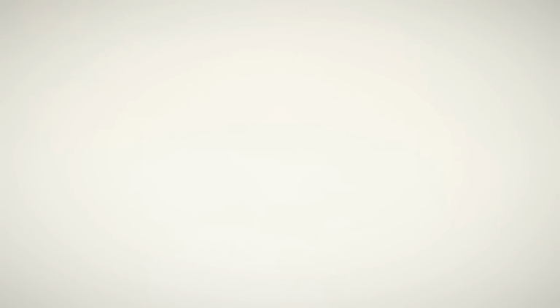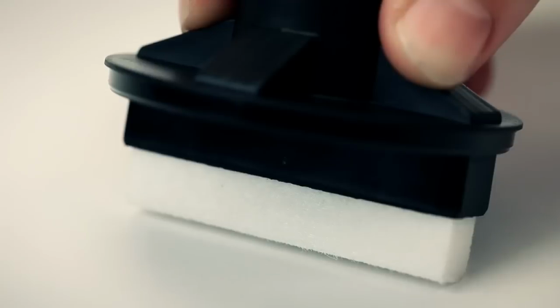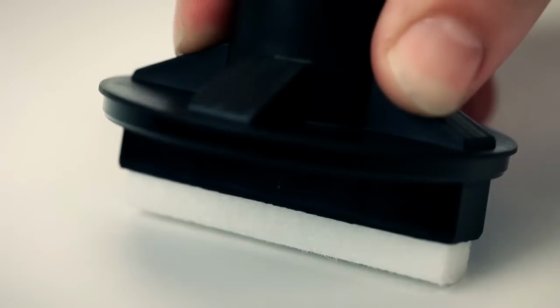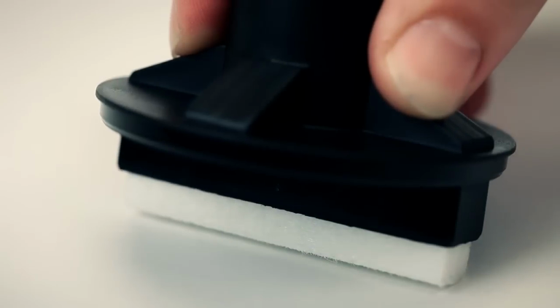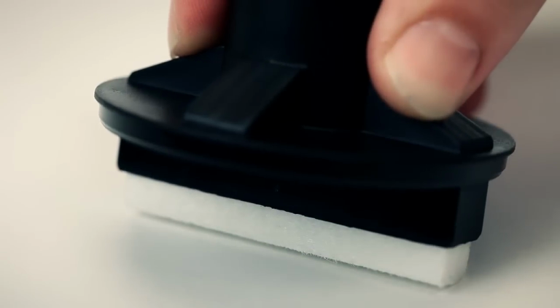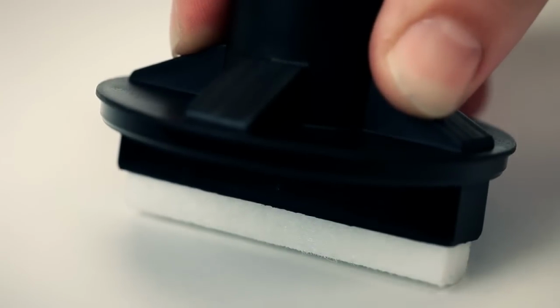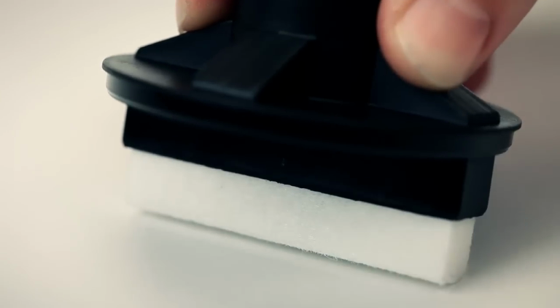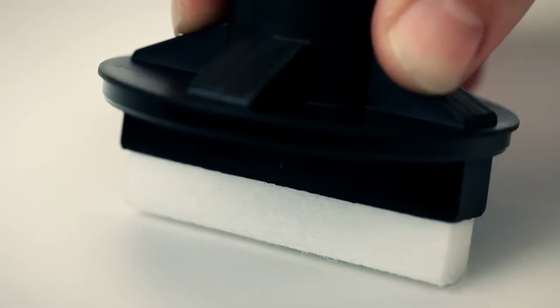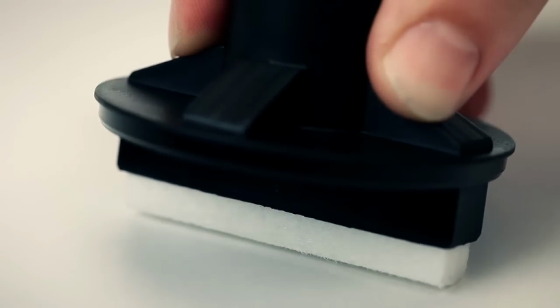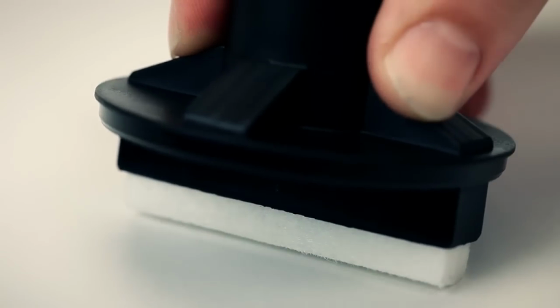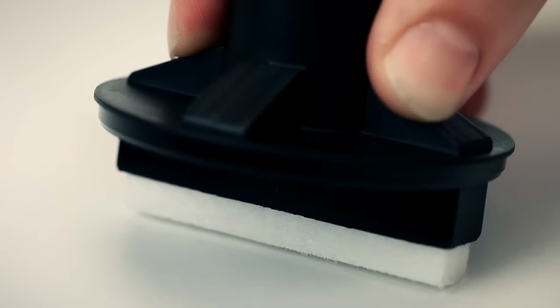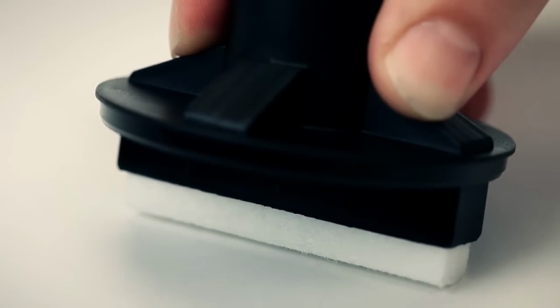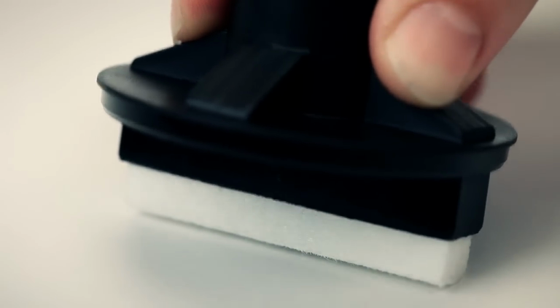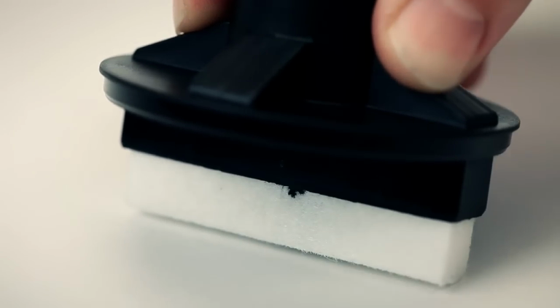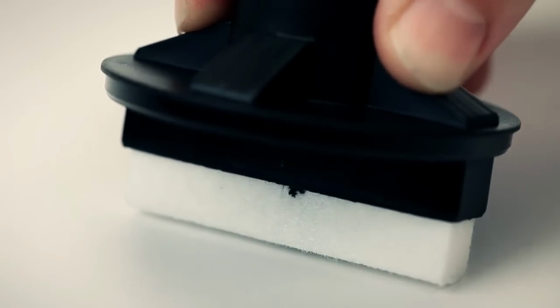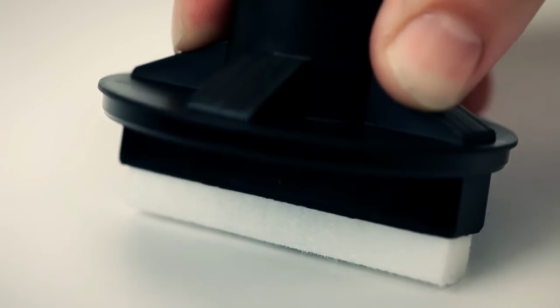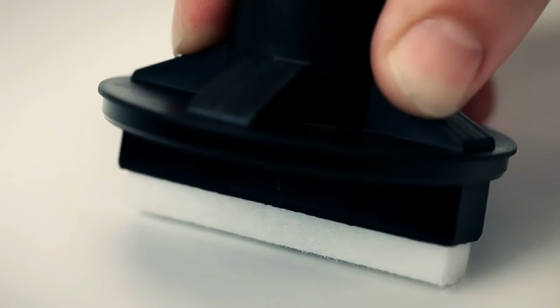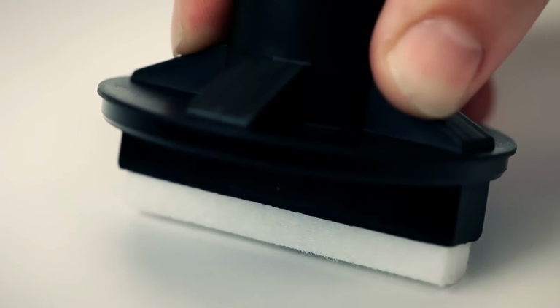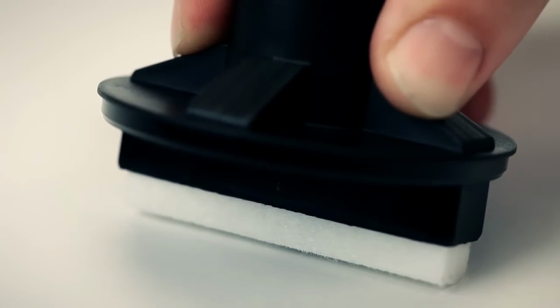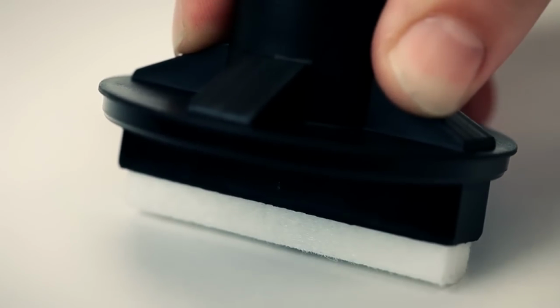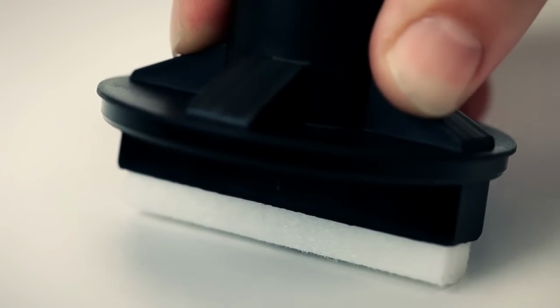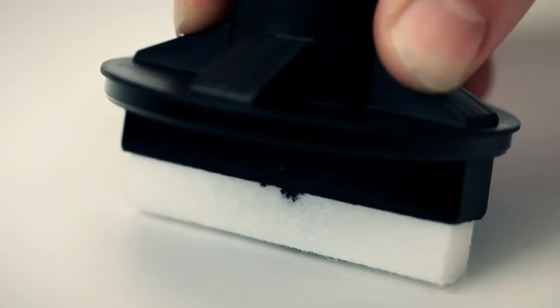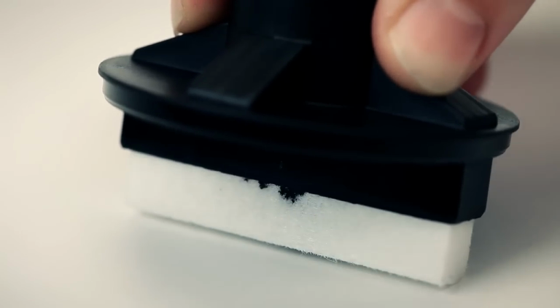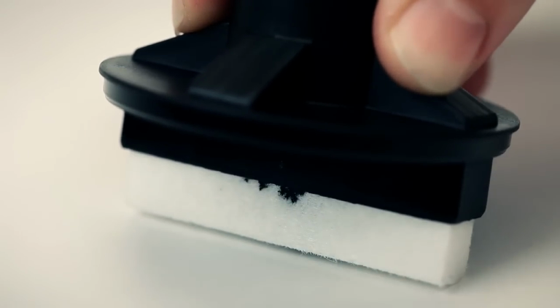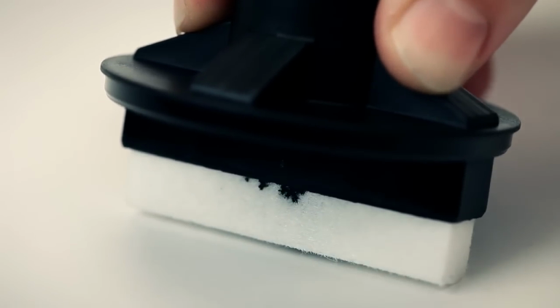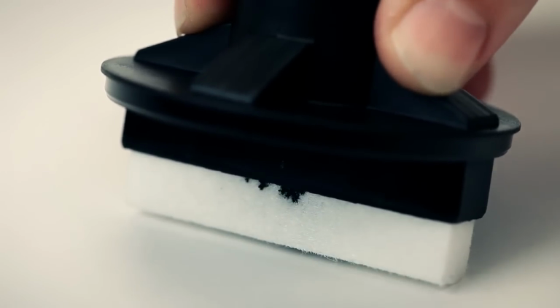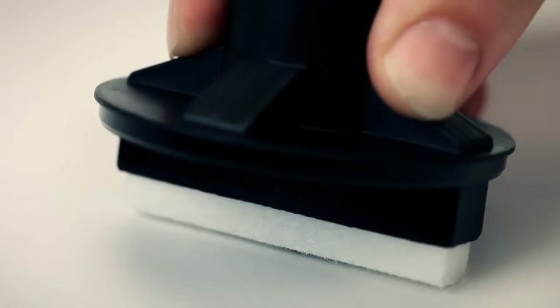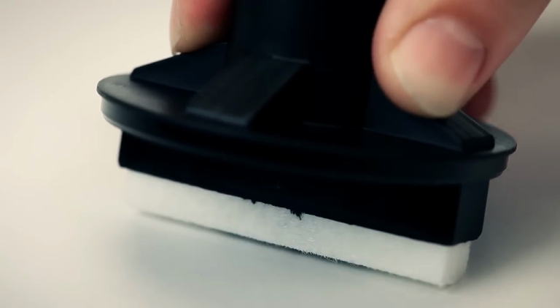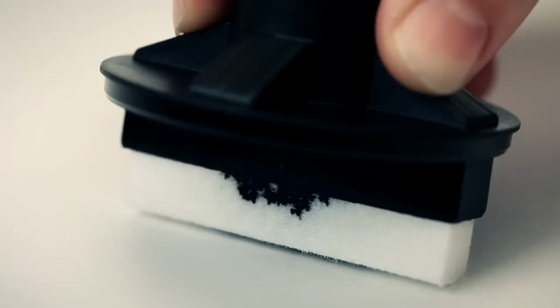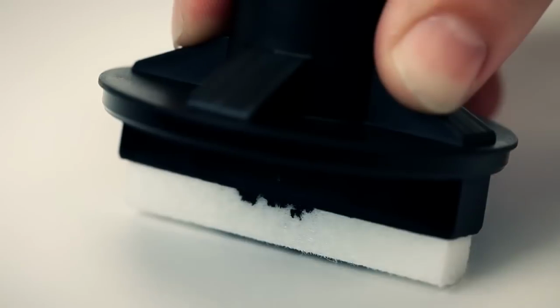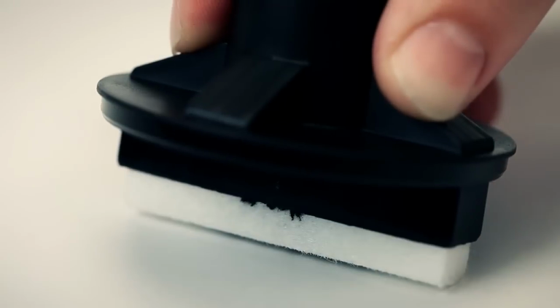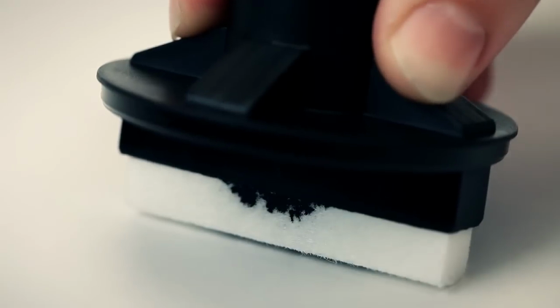To activate the paint flow of your Molotov Masterpiece, just pump it a few times.